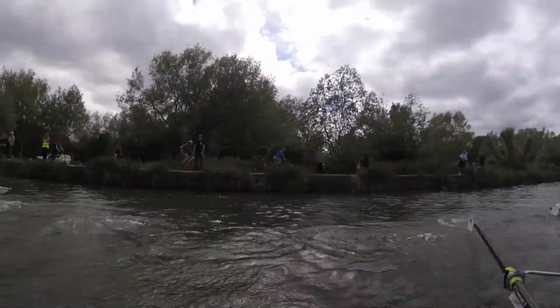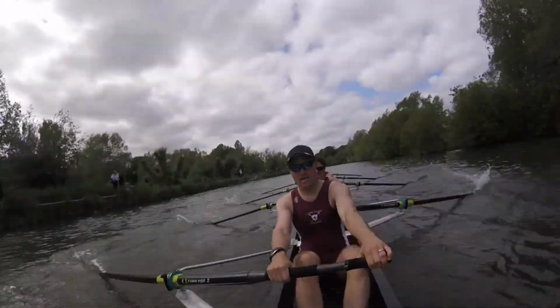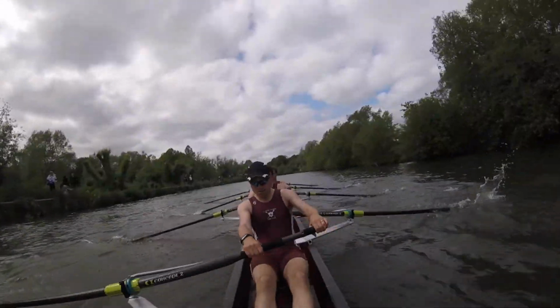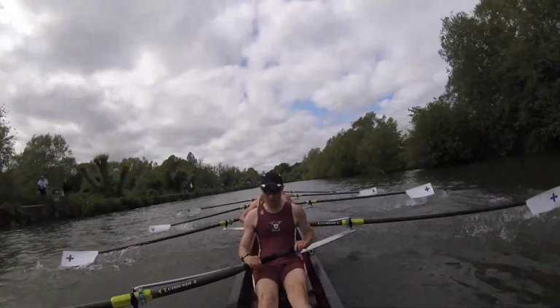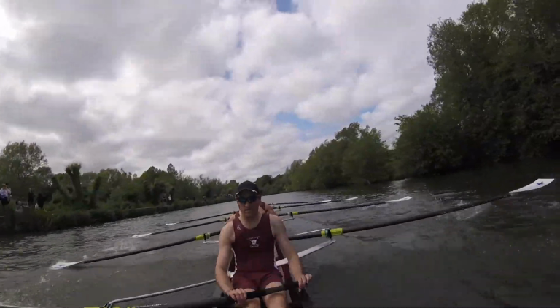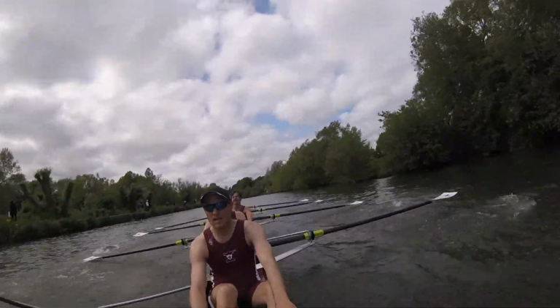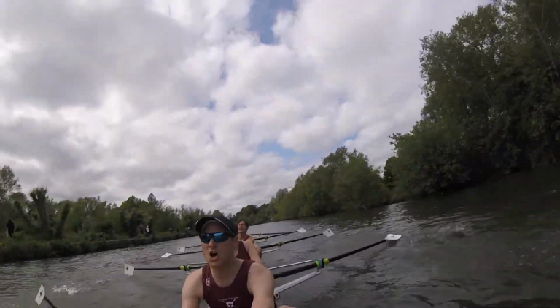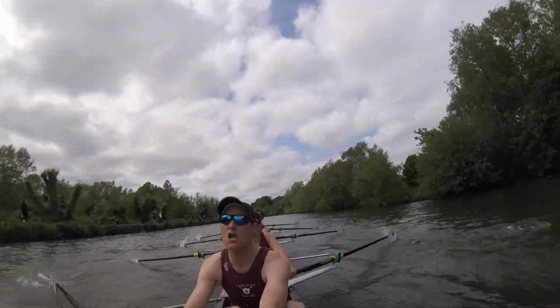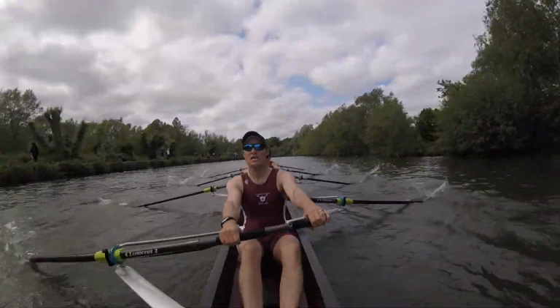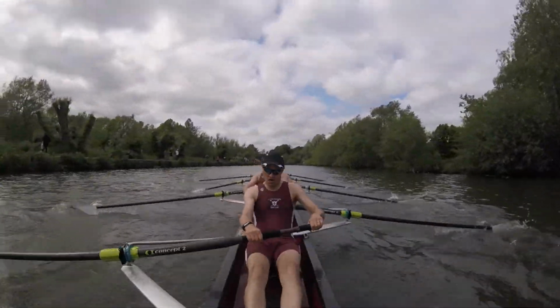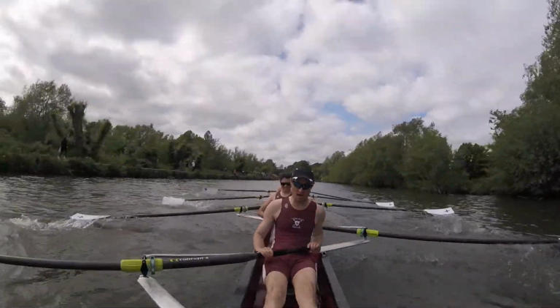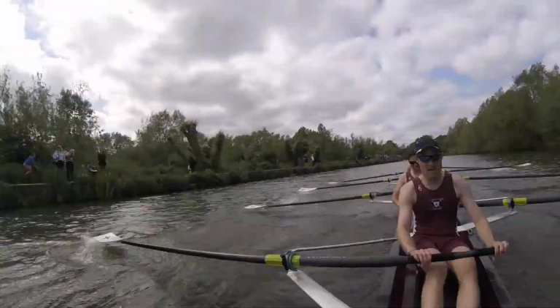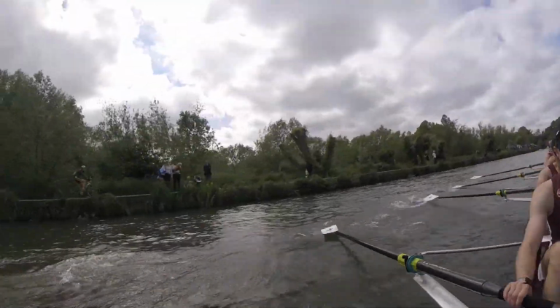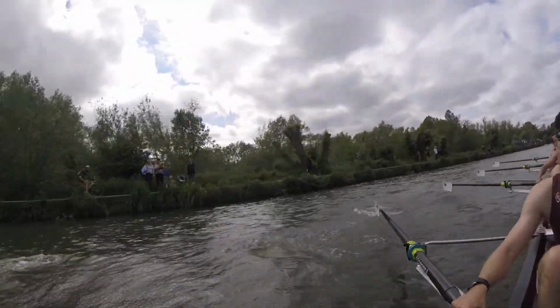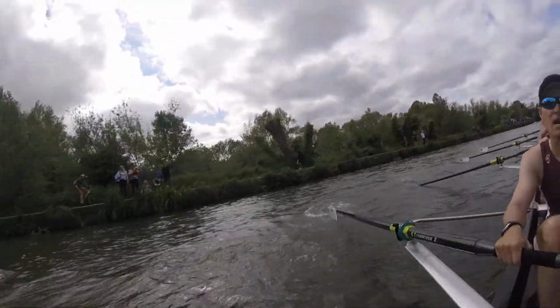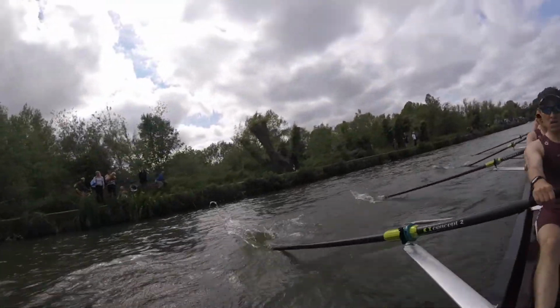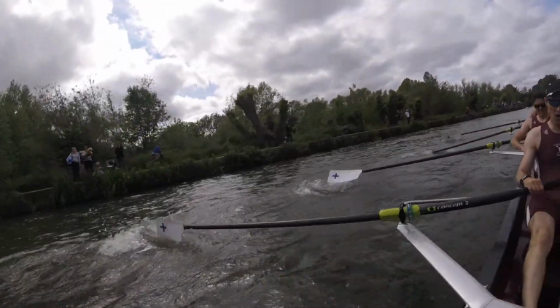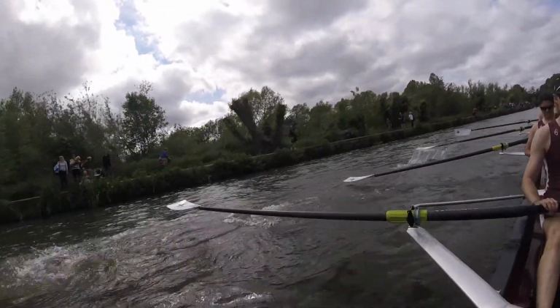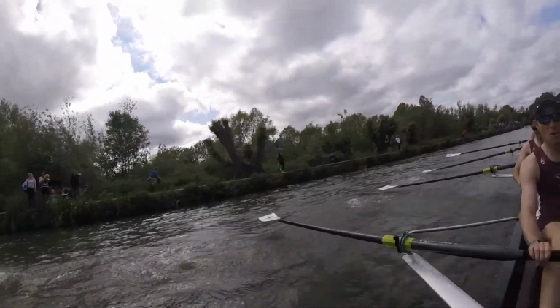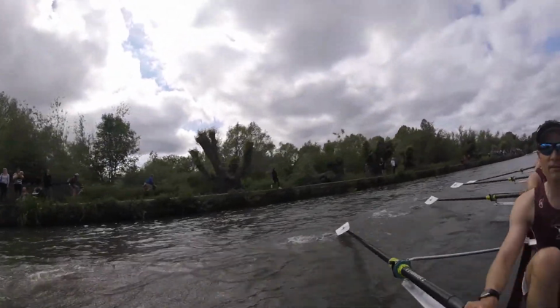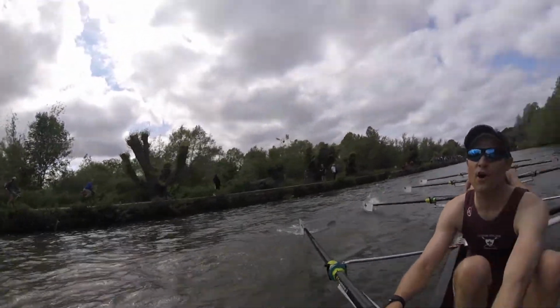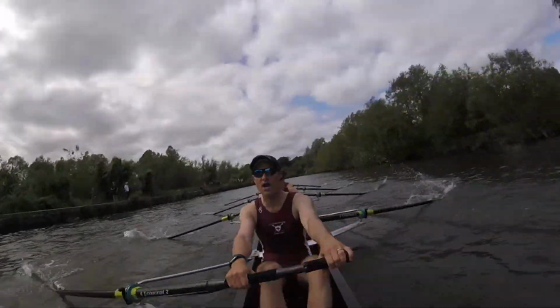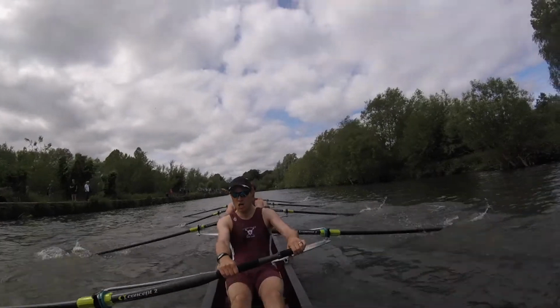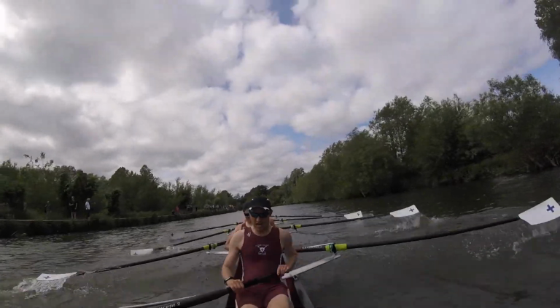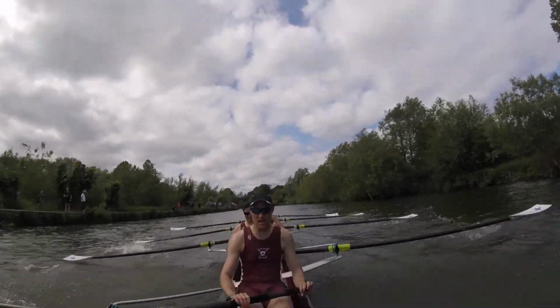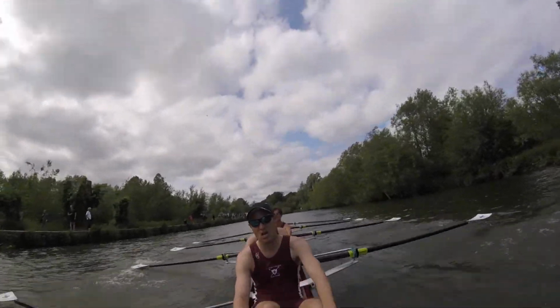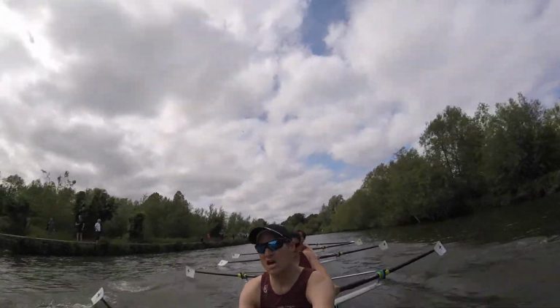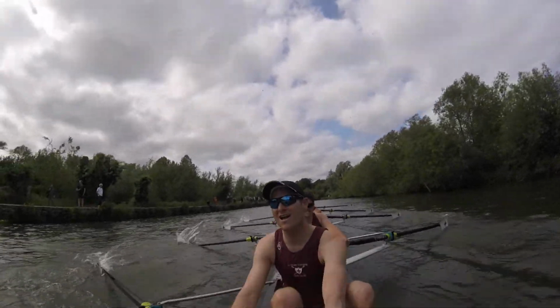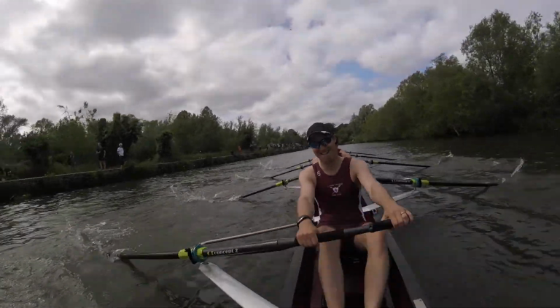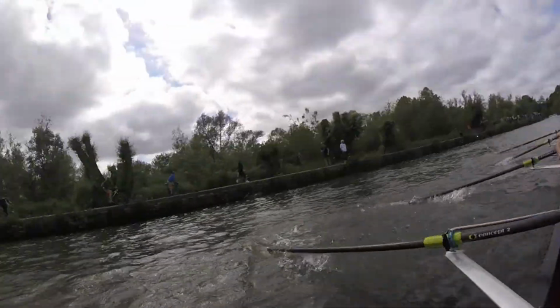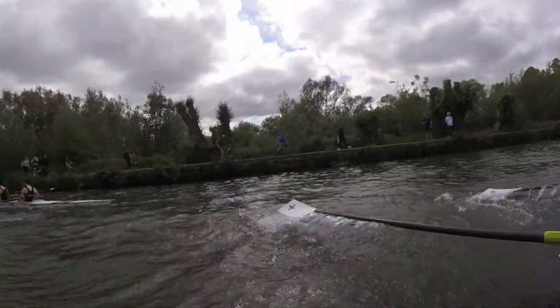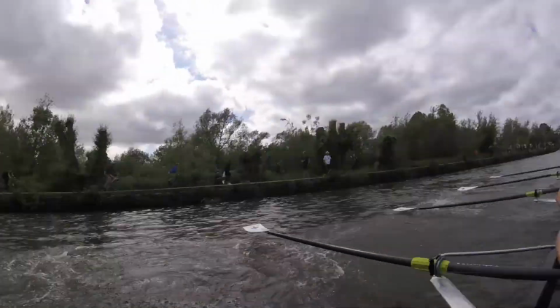Three and four, get those catches in. Middle four, pick it up, let's go.